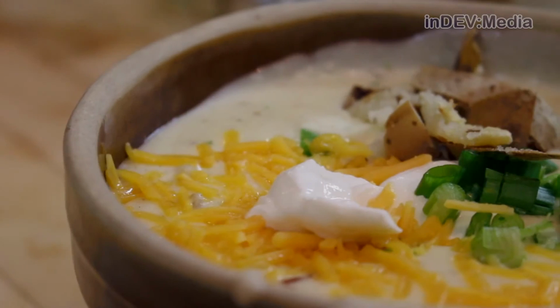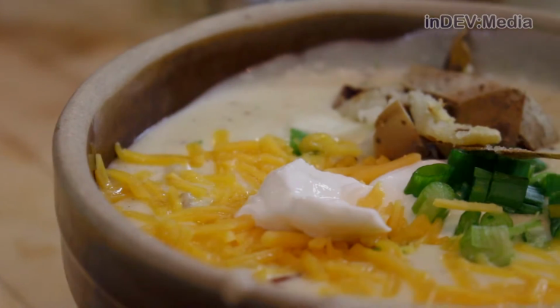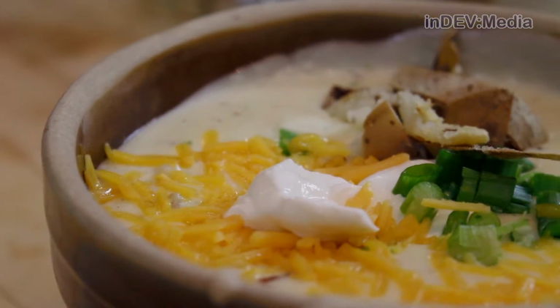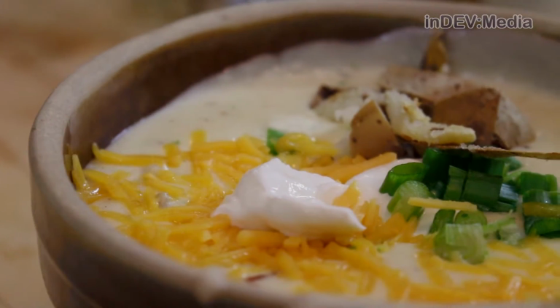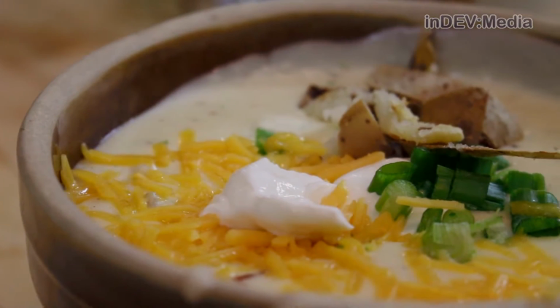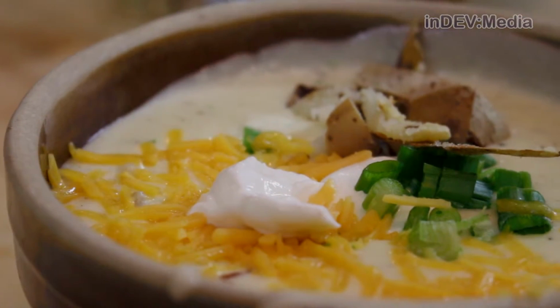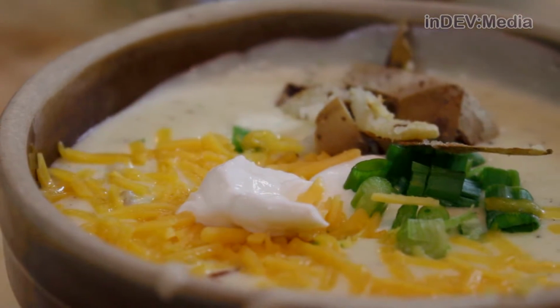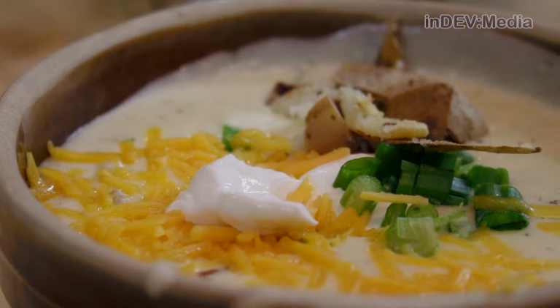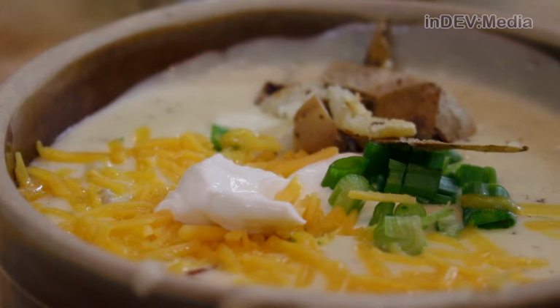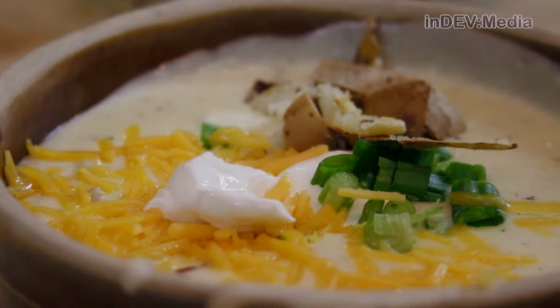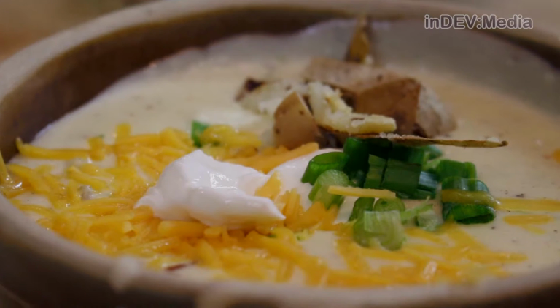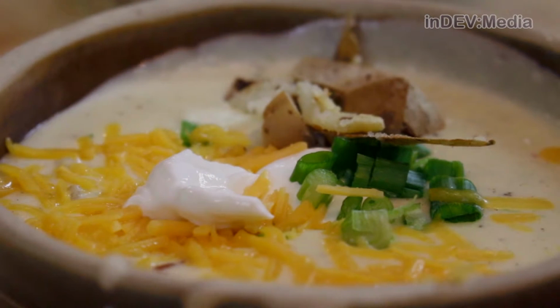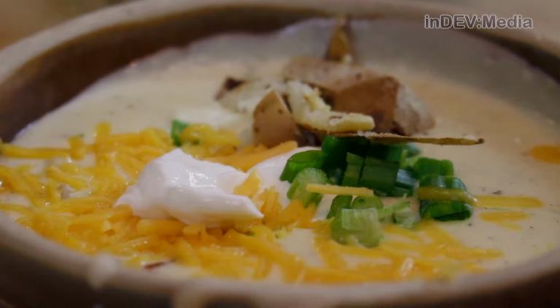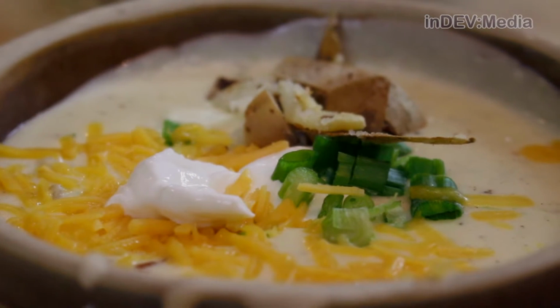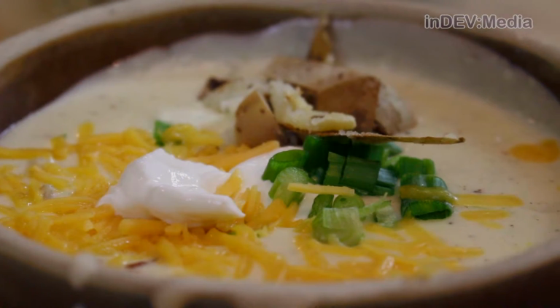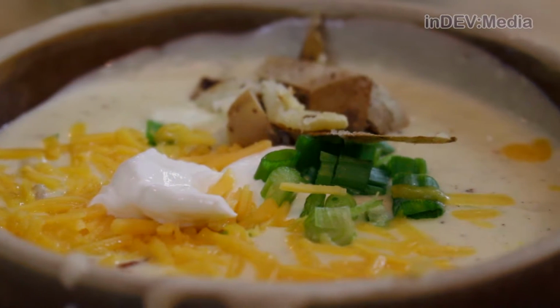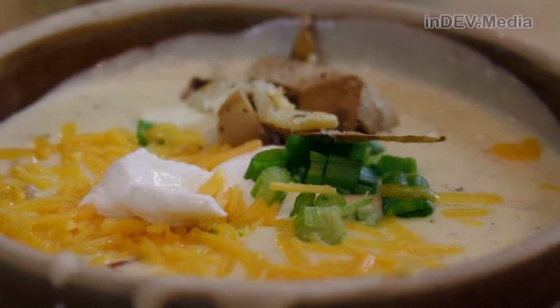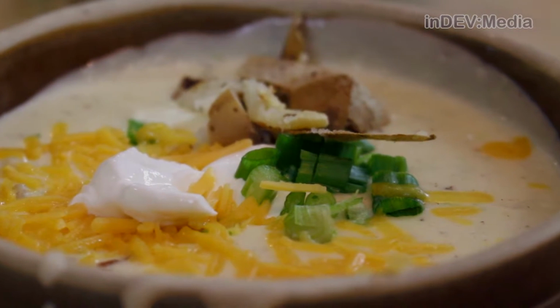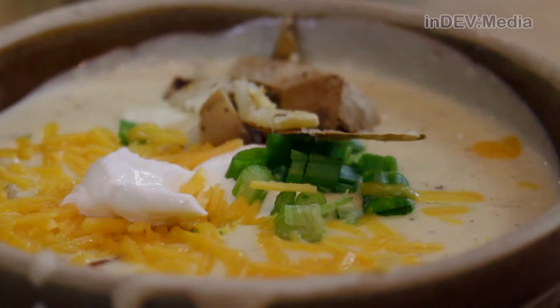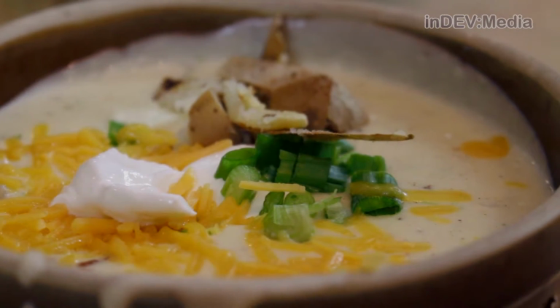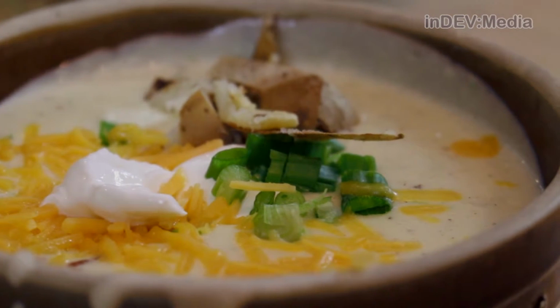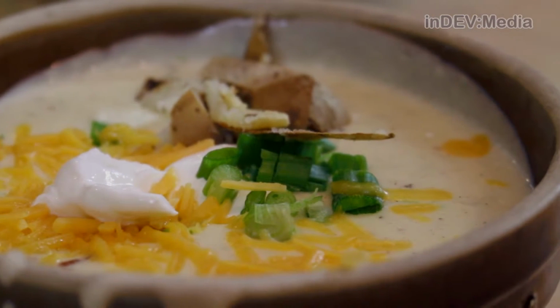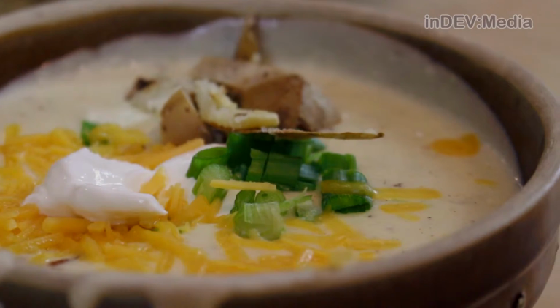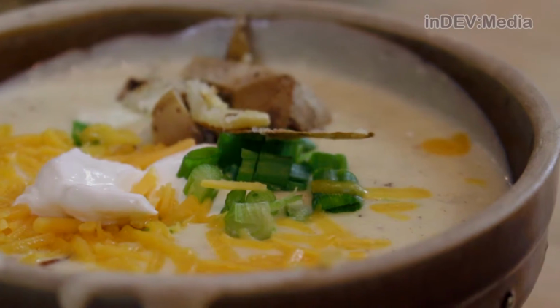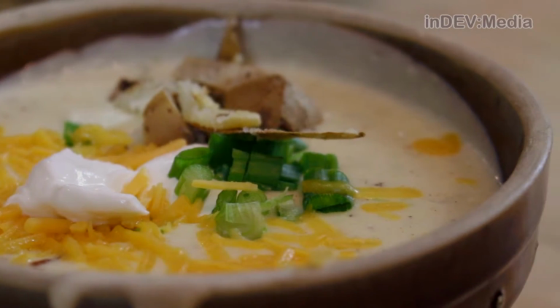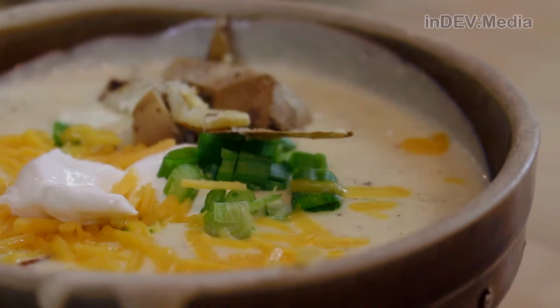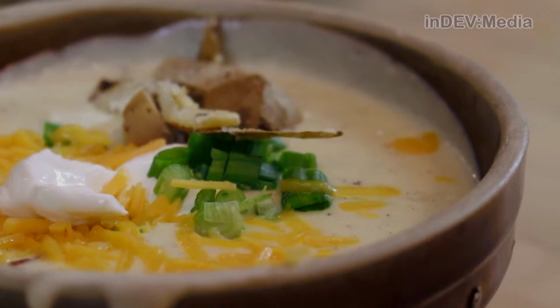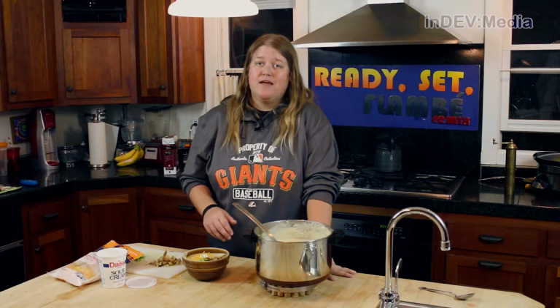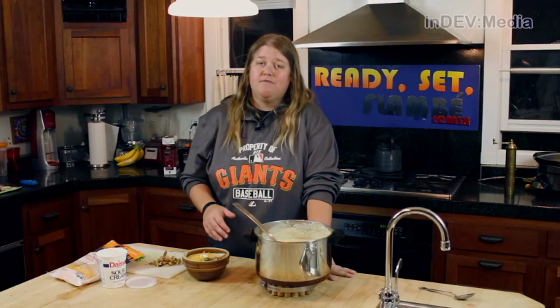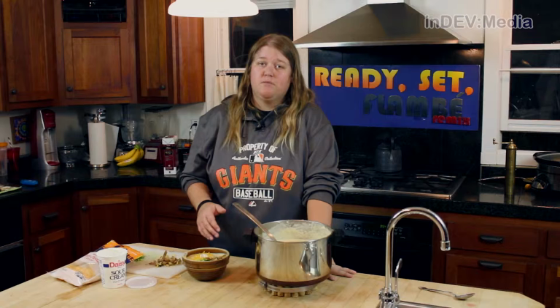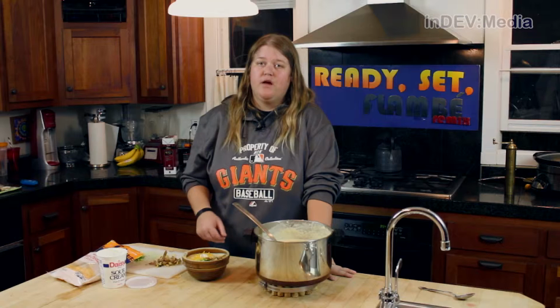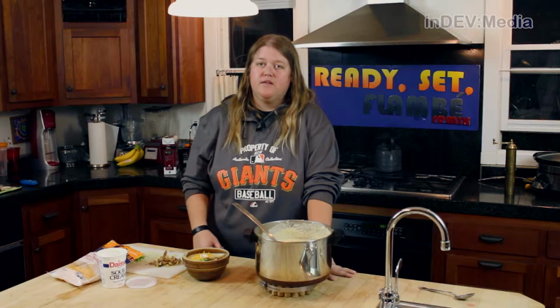And there it is, baked potato soup. I like to top mine with extra sour cream, cheese, potato skins, and even some green onions.